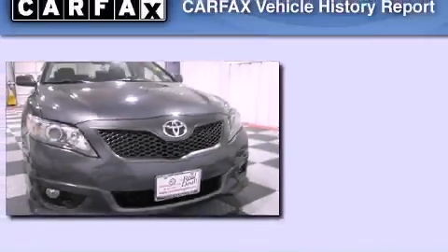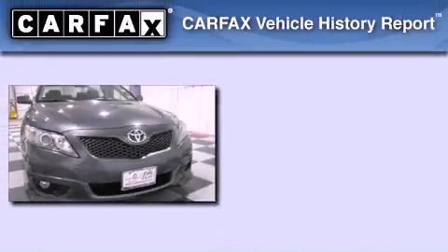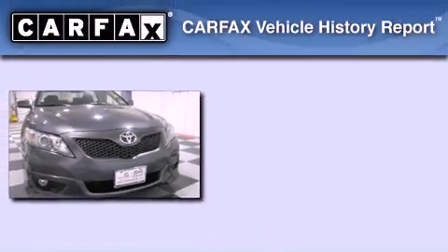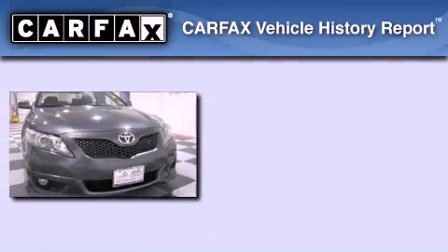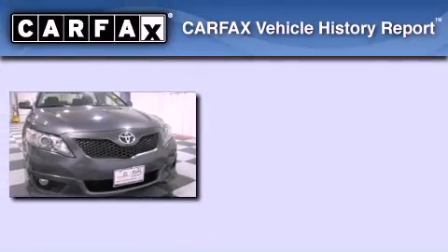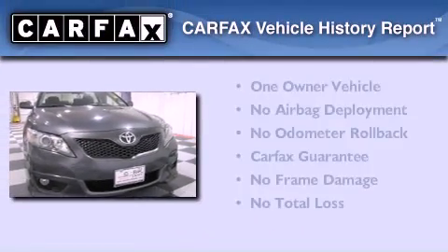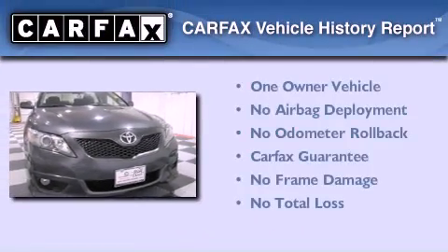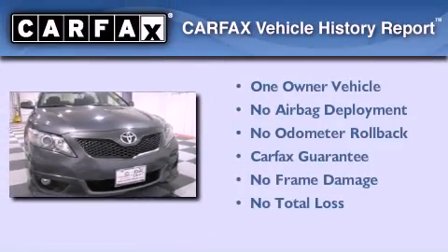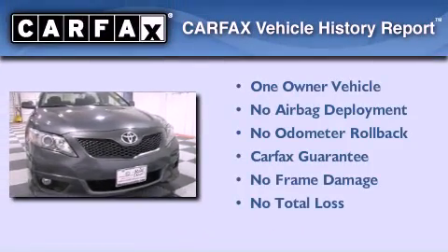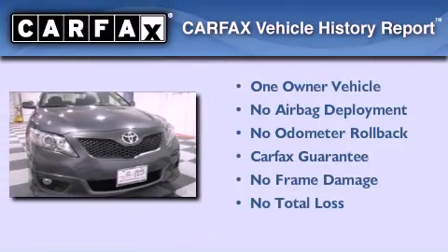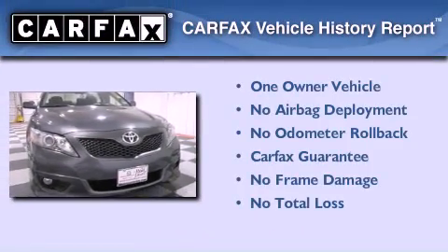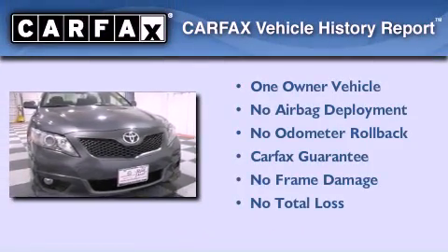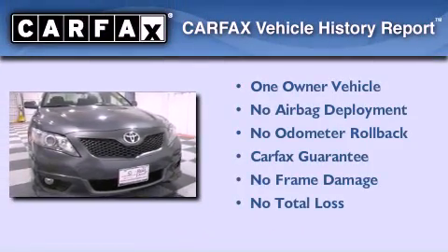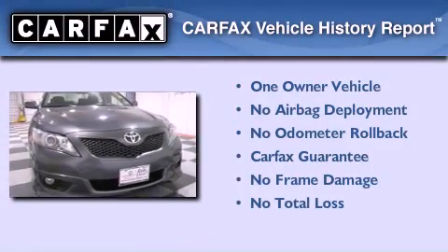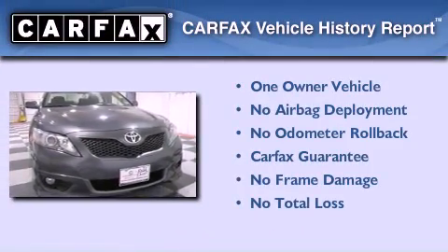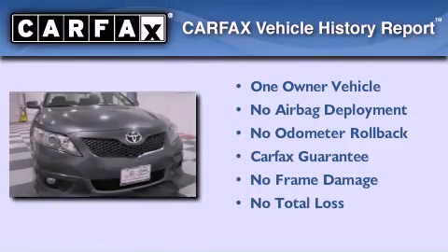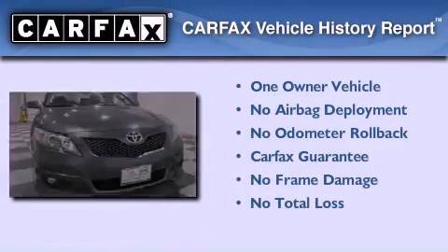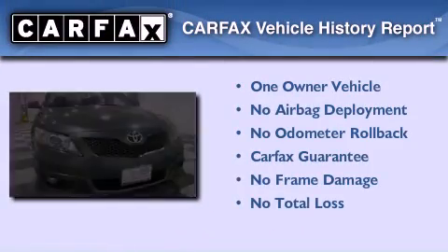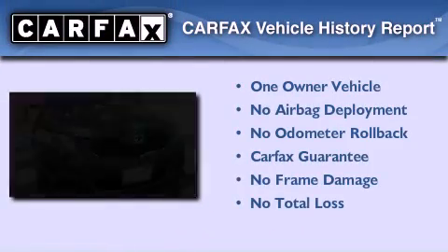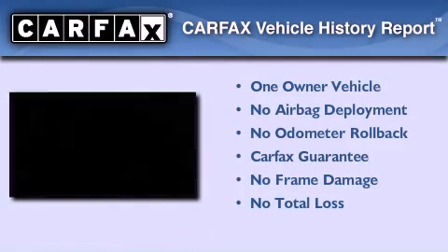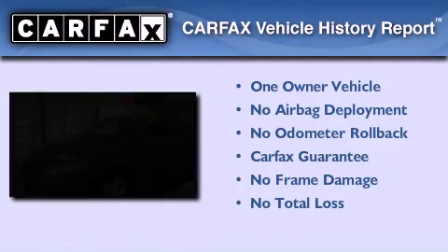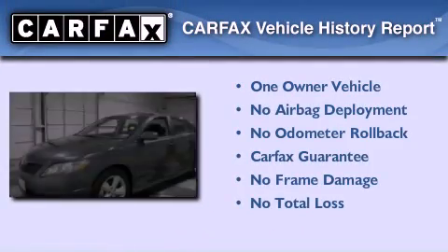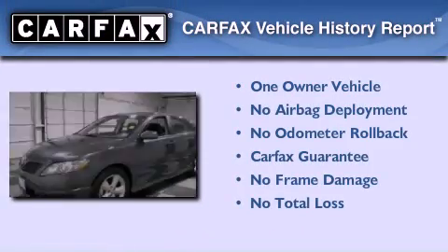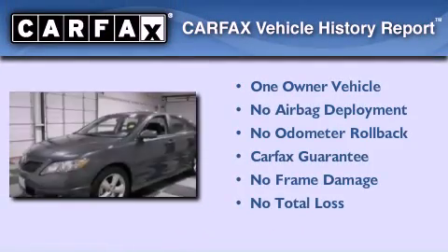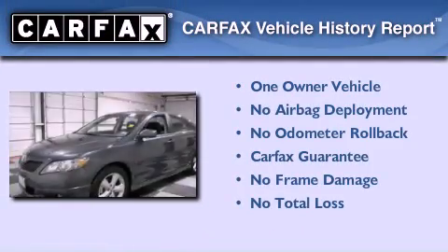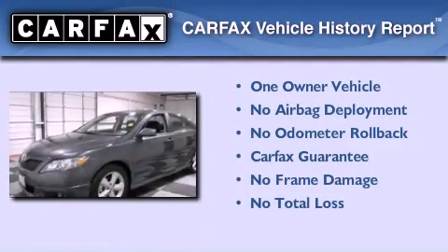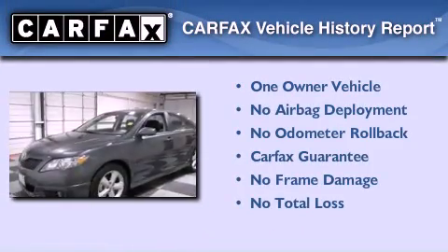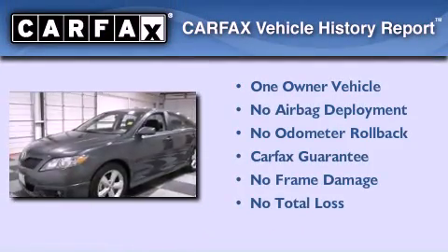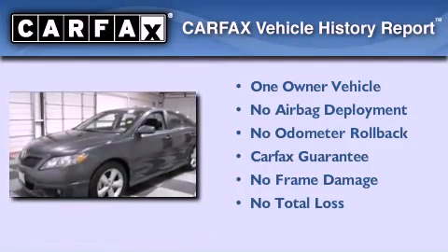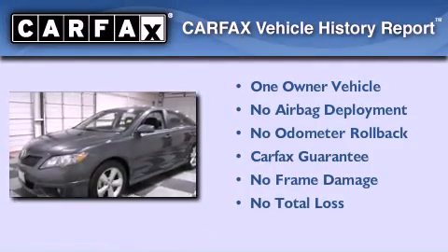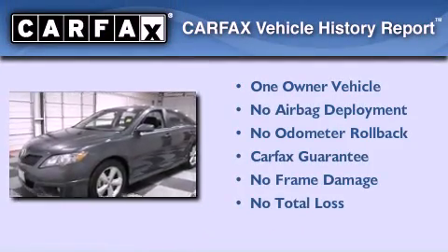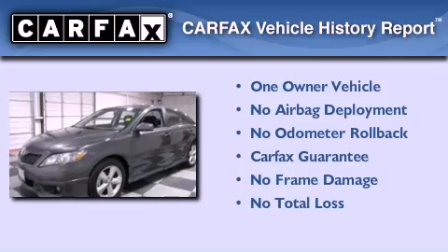This sedan also has had only one owner, and it qualifies for the Carfax buyback guarantee.